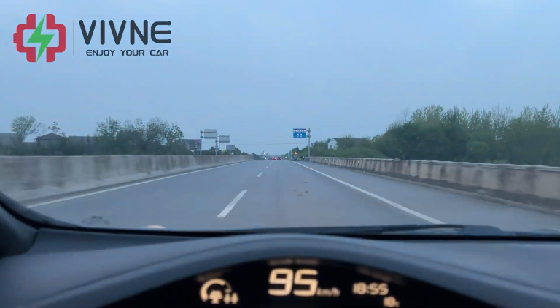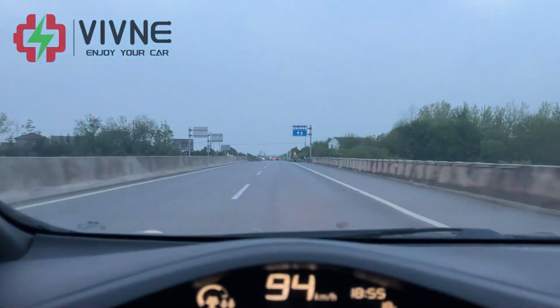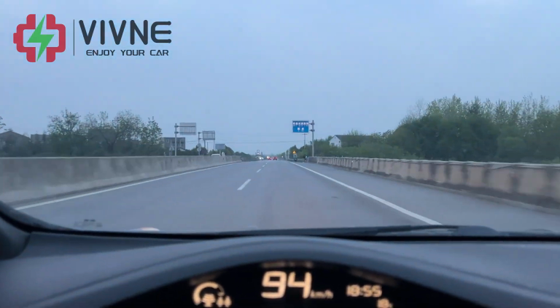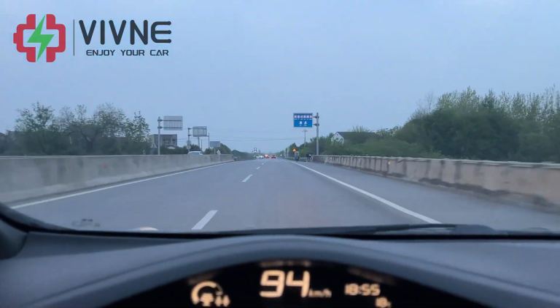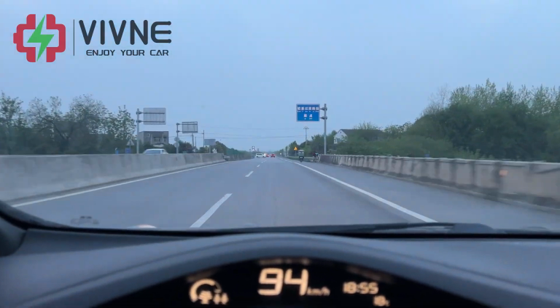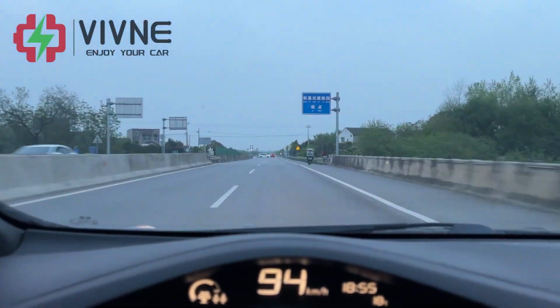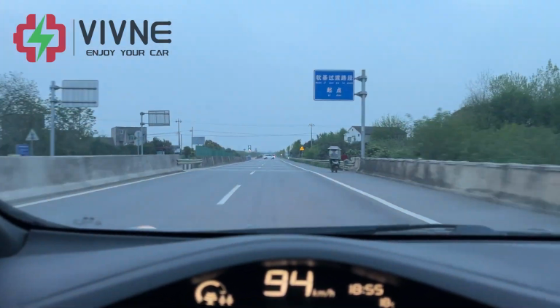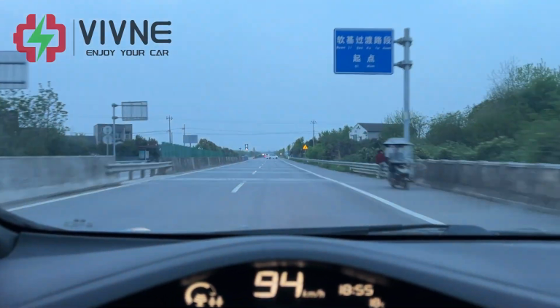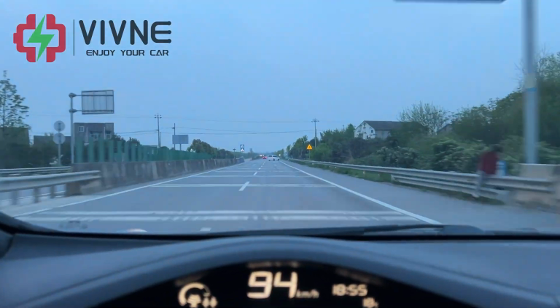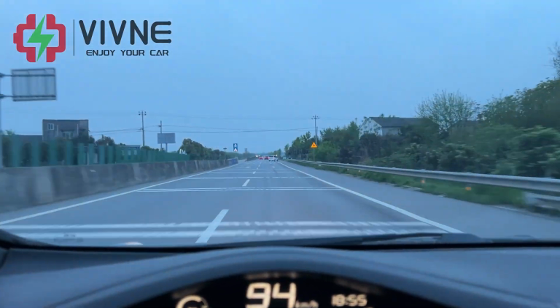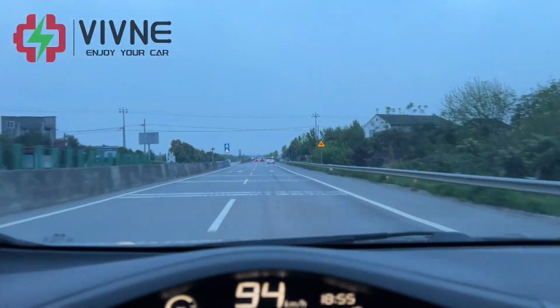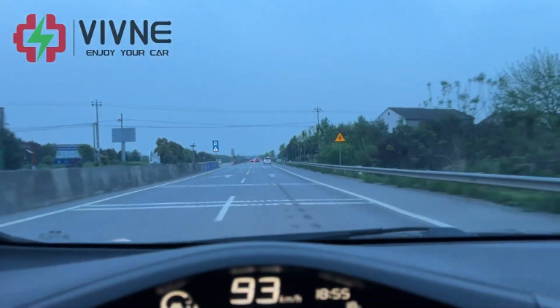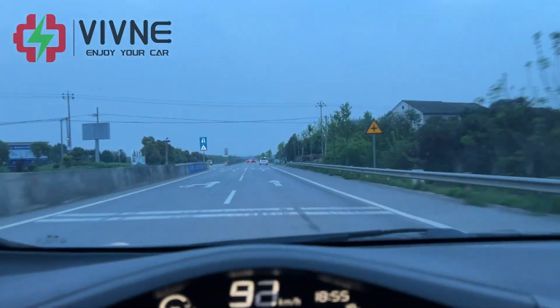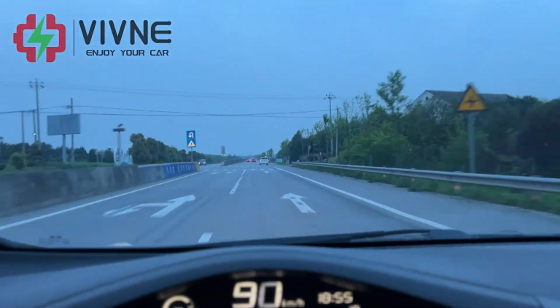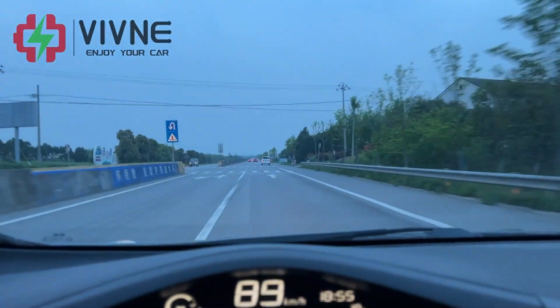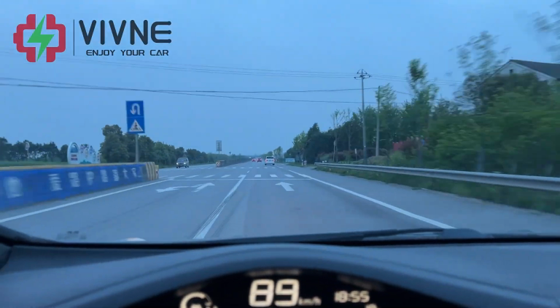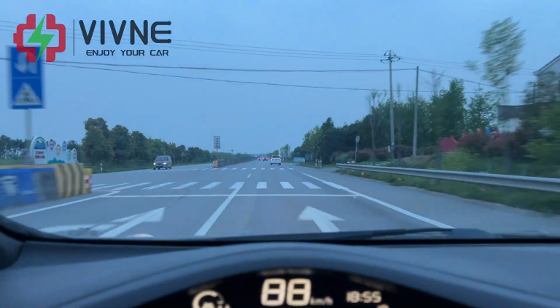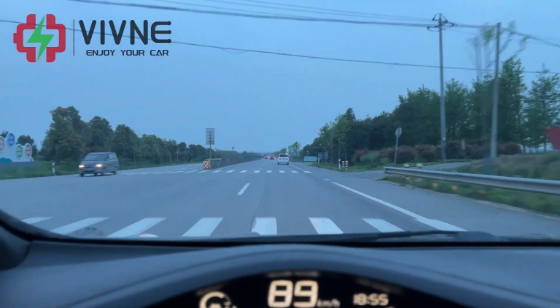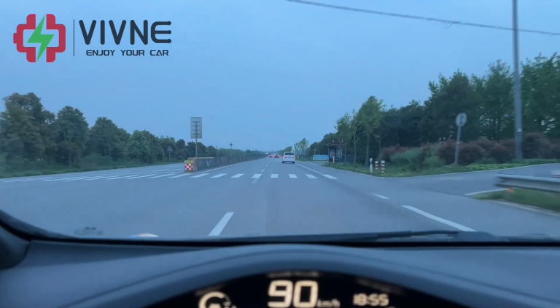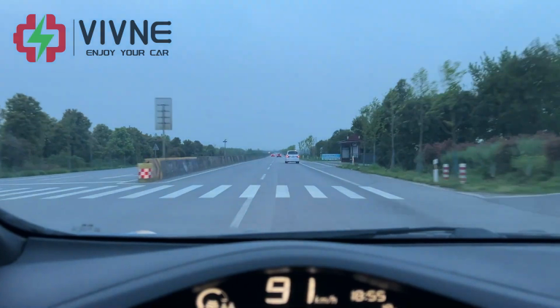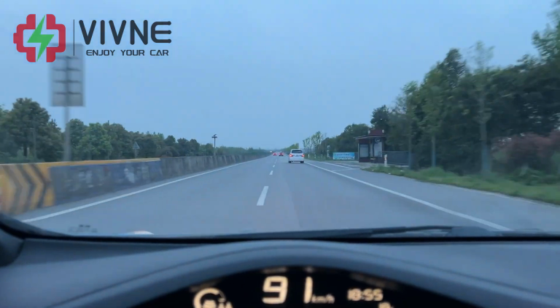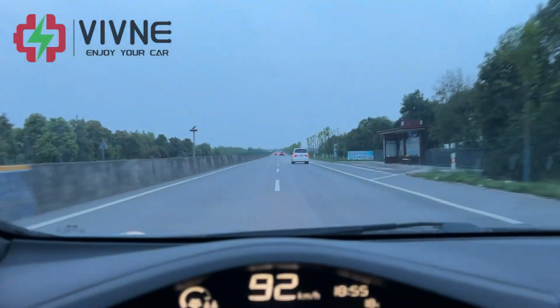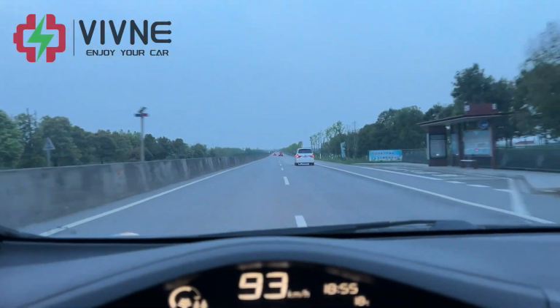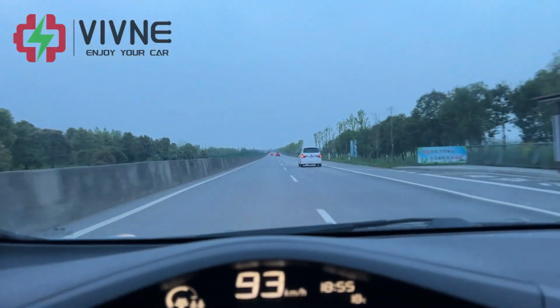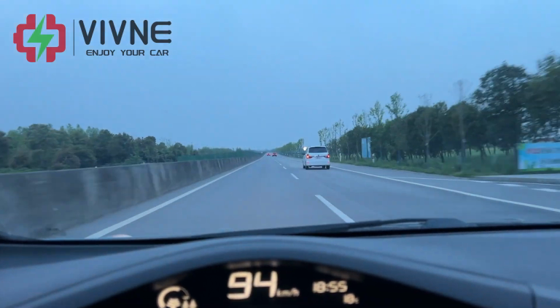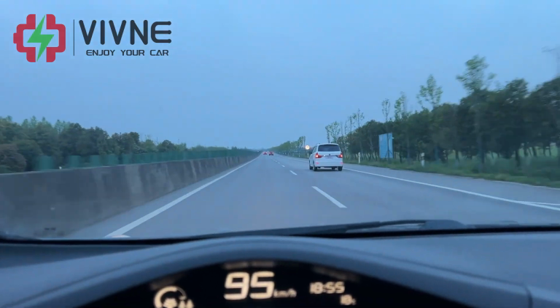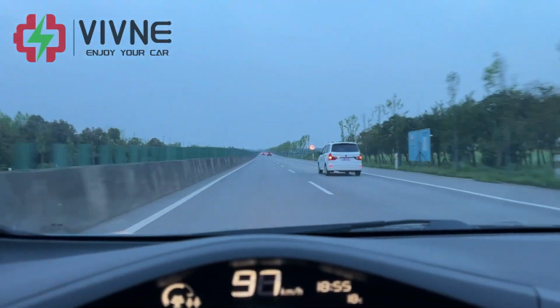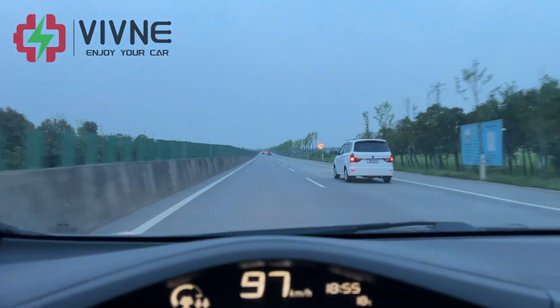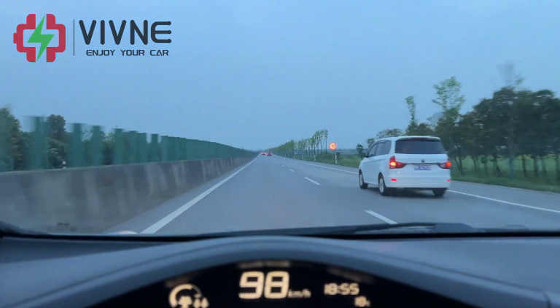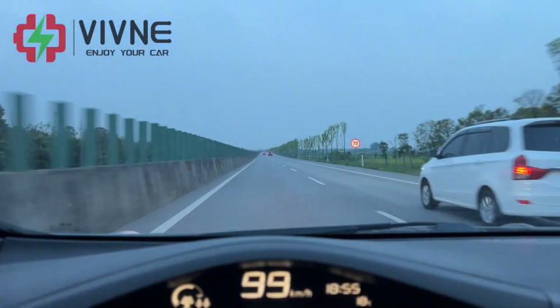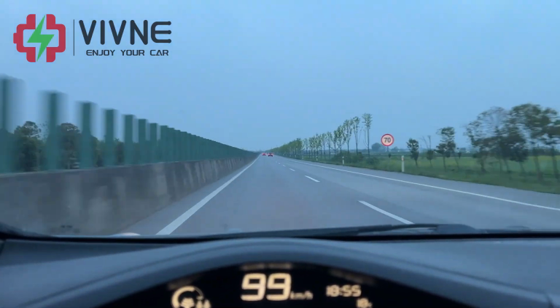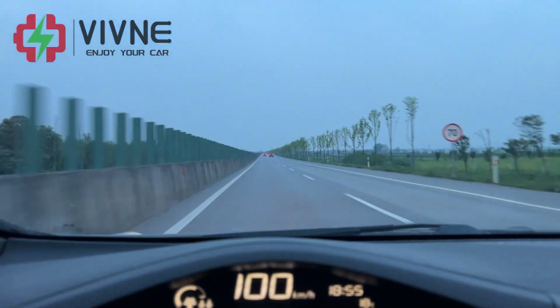Driving on the fast road, the odometer reads 352 kilometers. It's dark now.